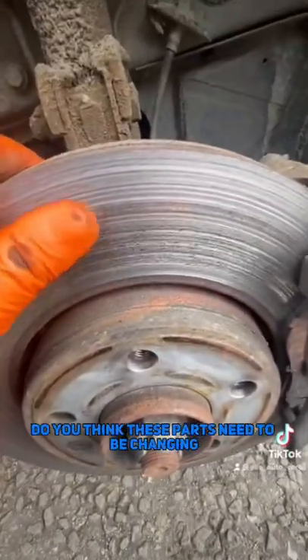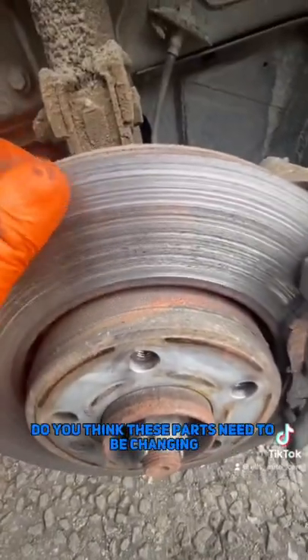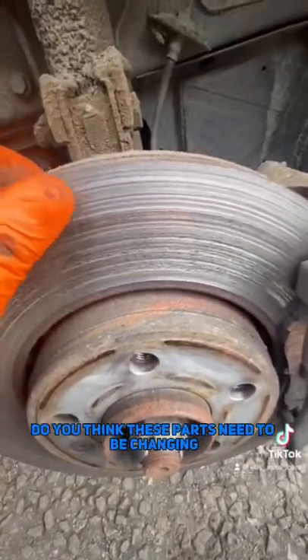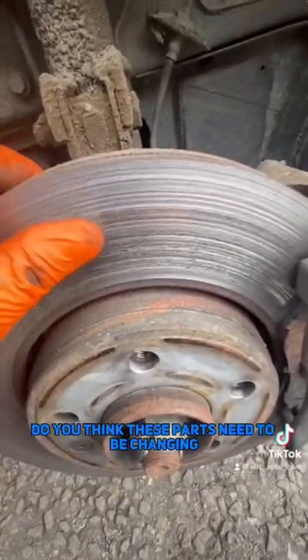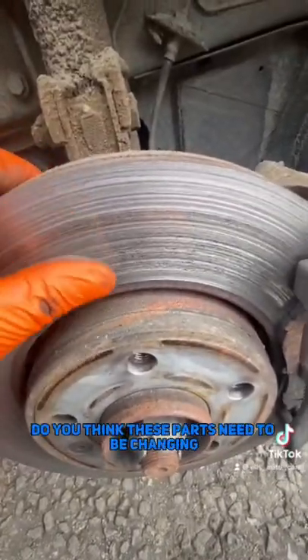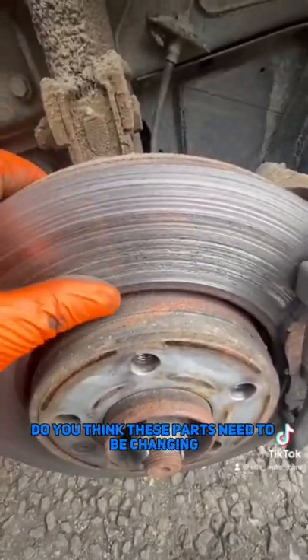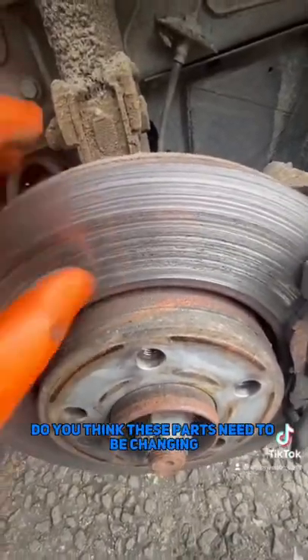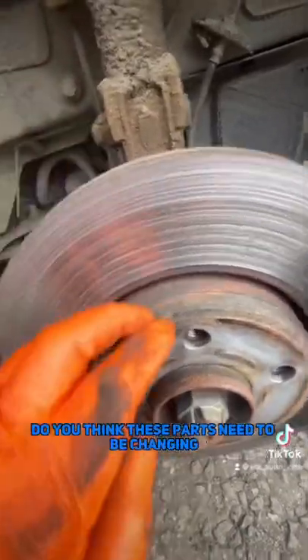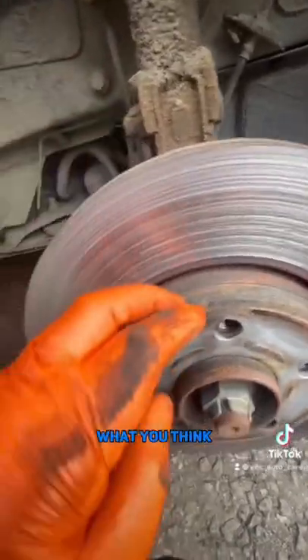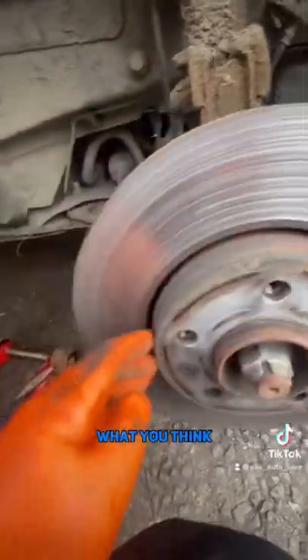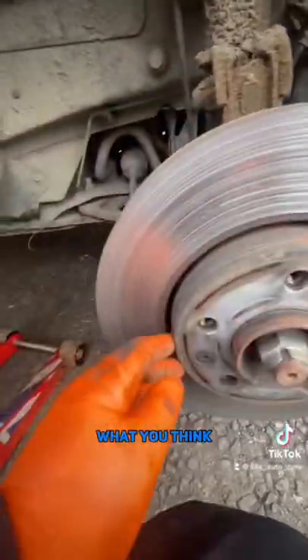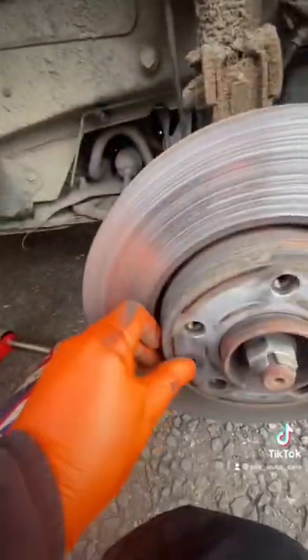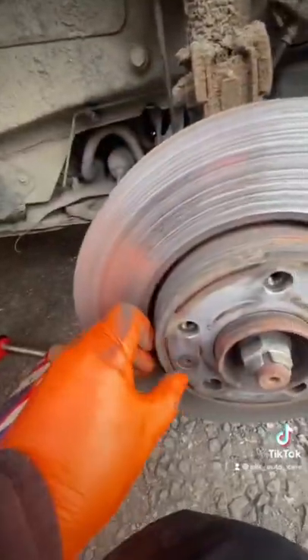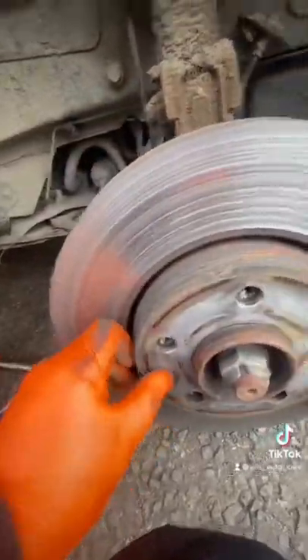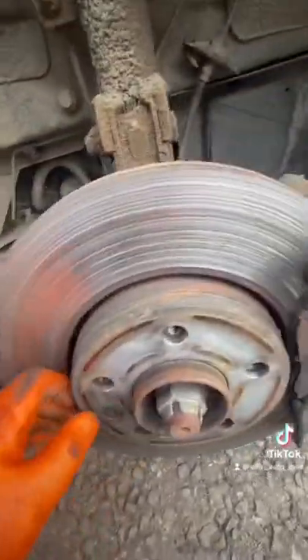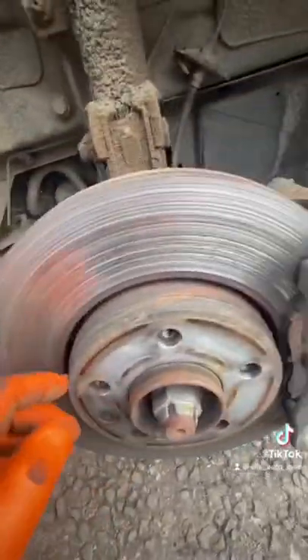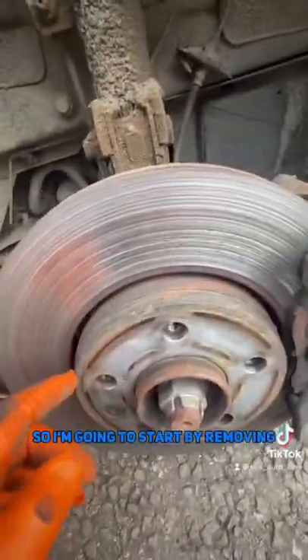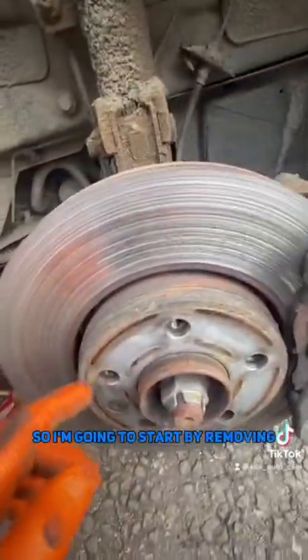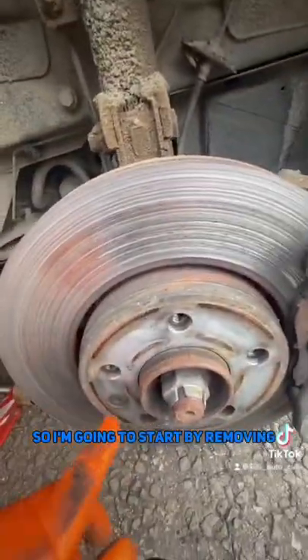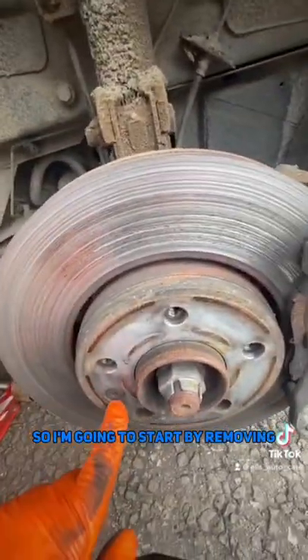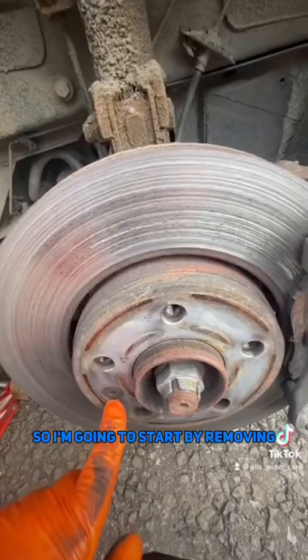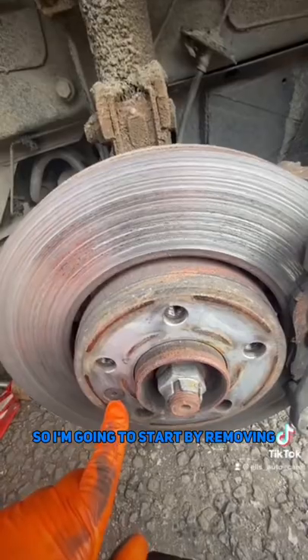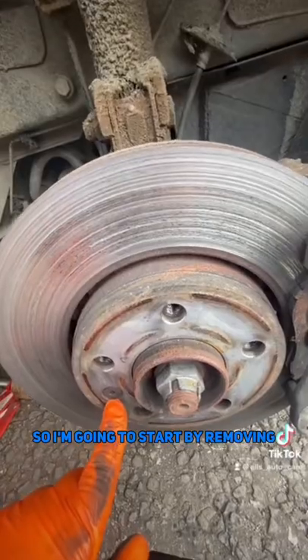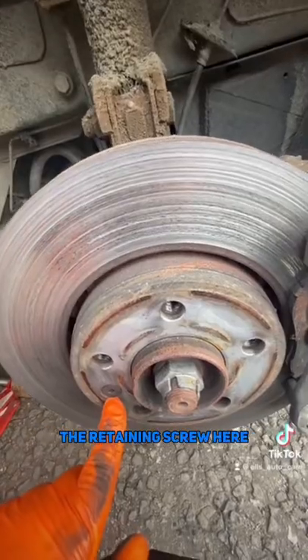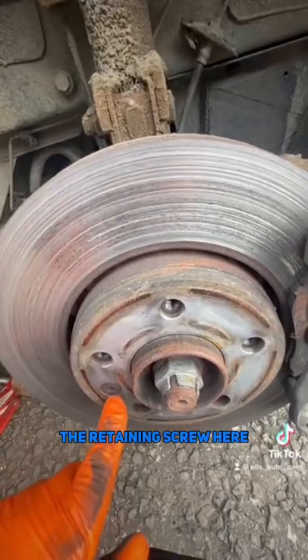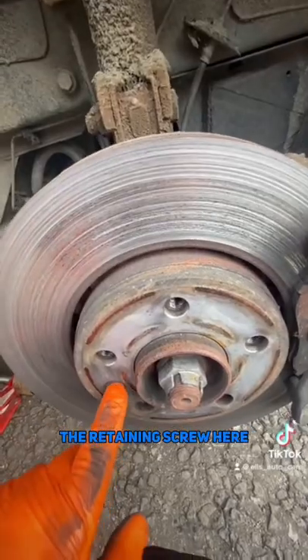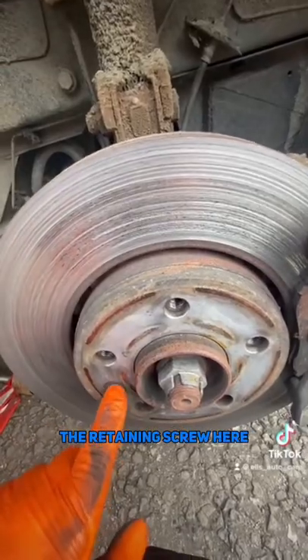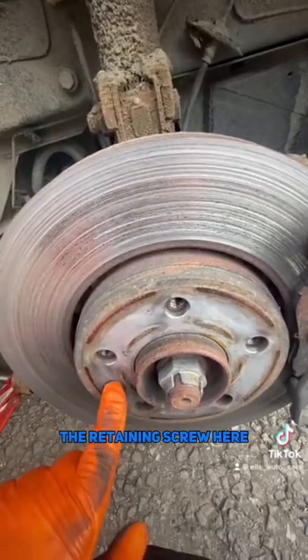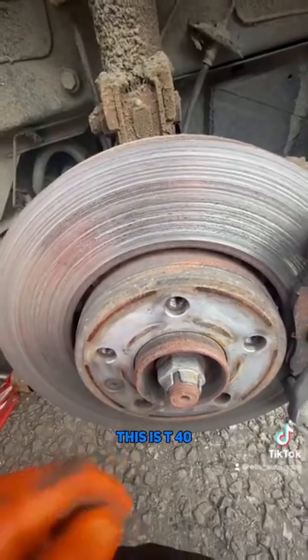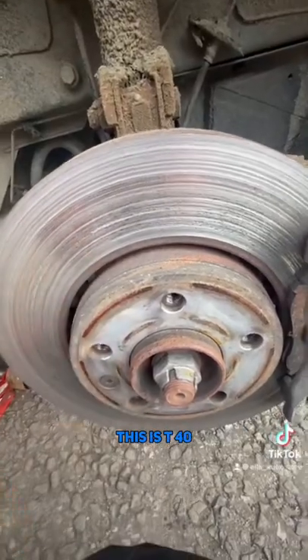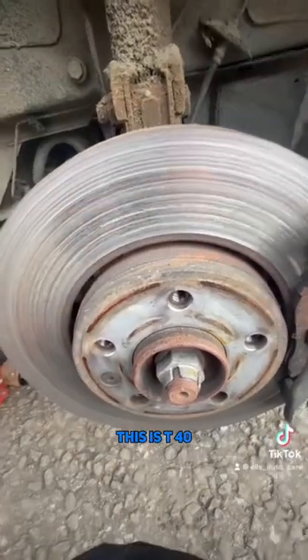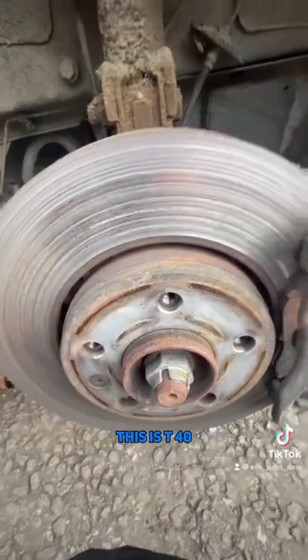Do you think these discs will be needing changing, do you think? So I'm going to start by removing the retaining screw here — this is a T40.